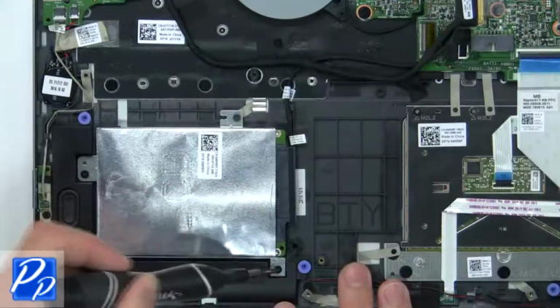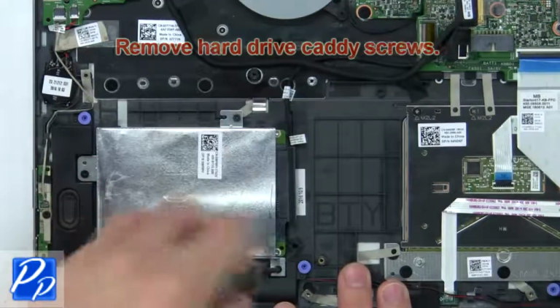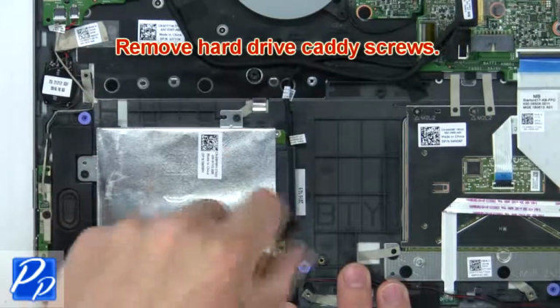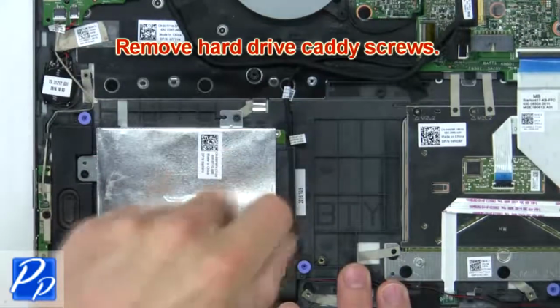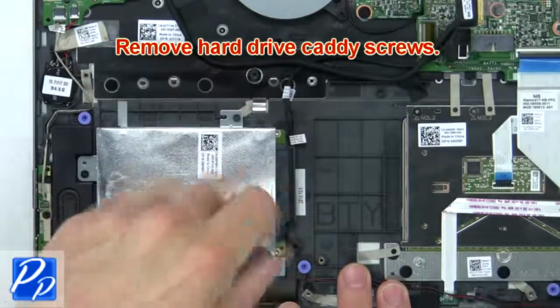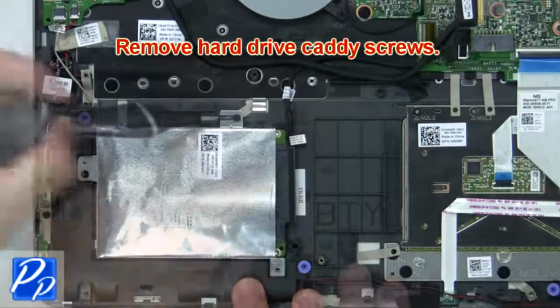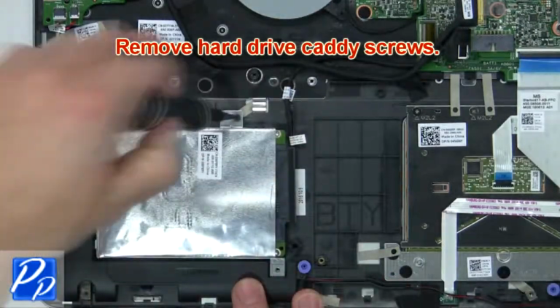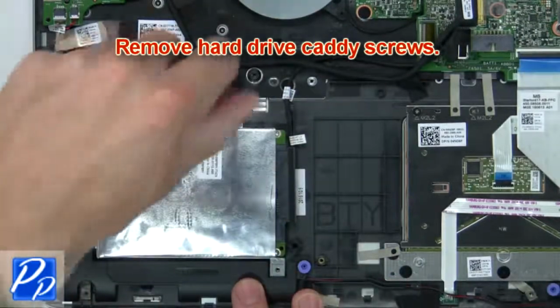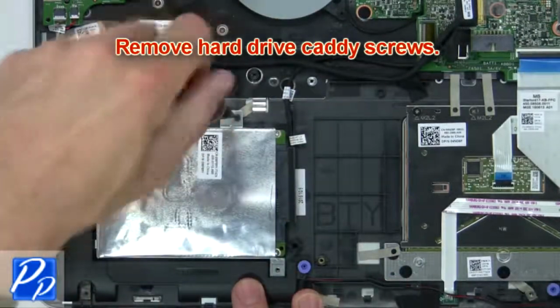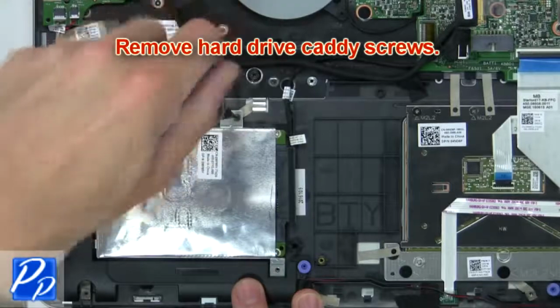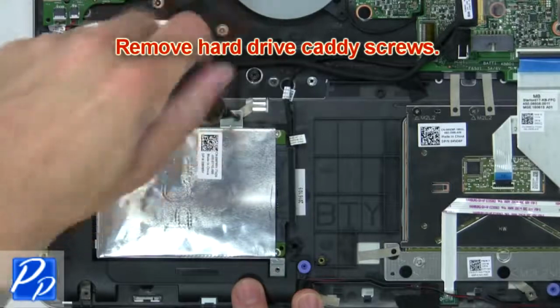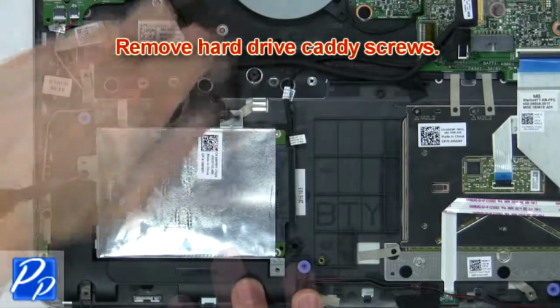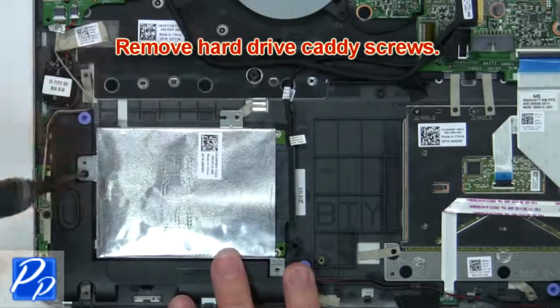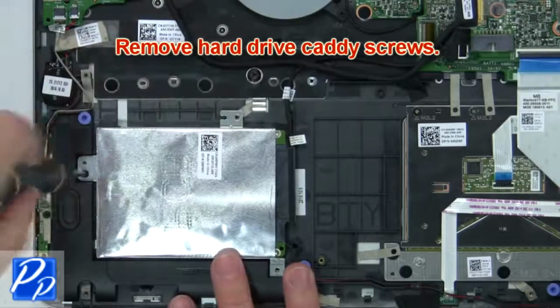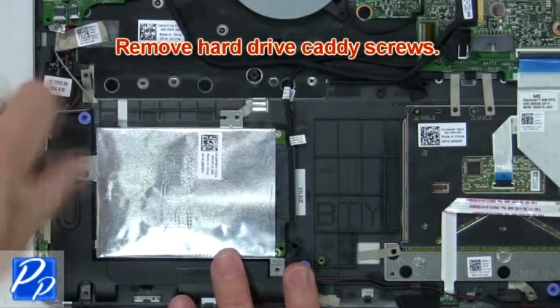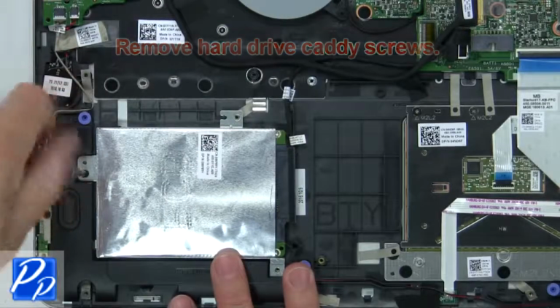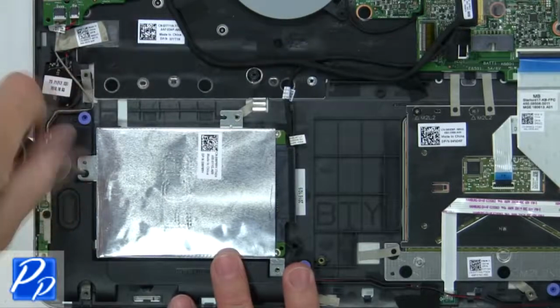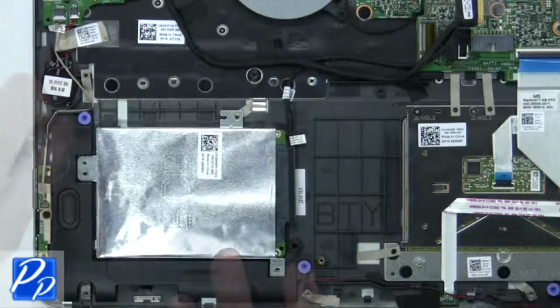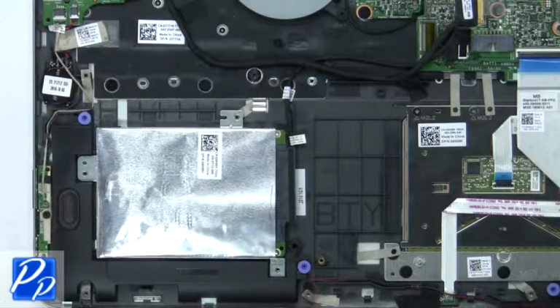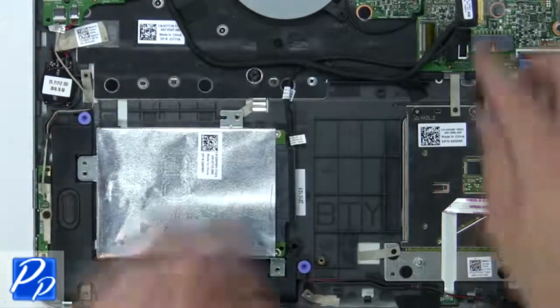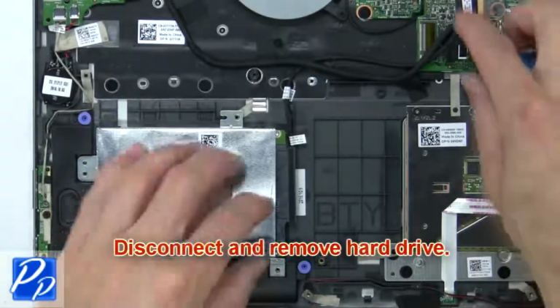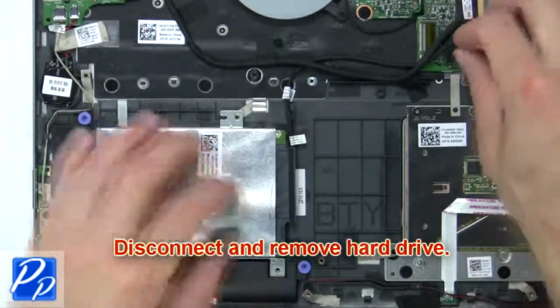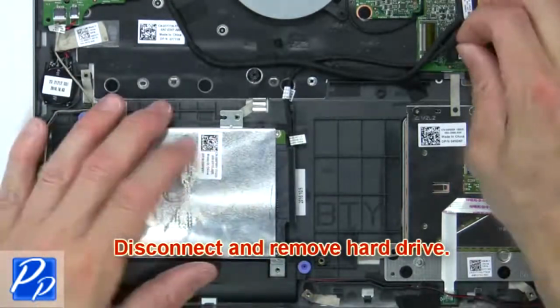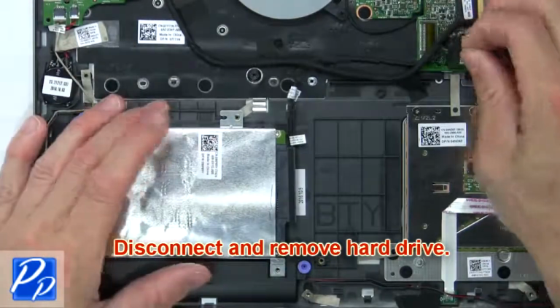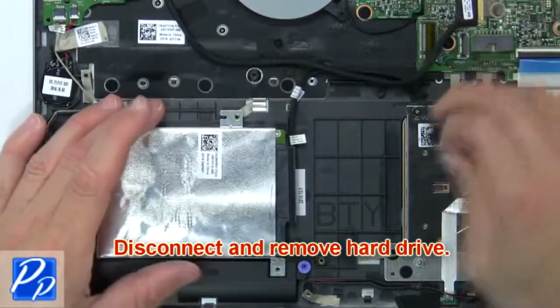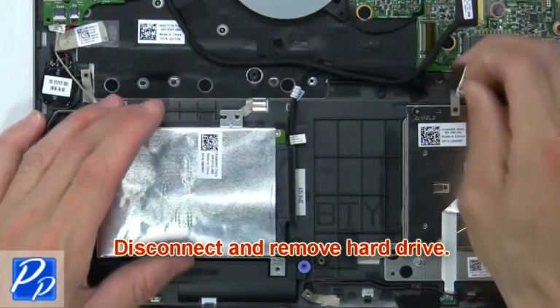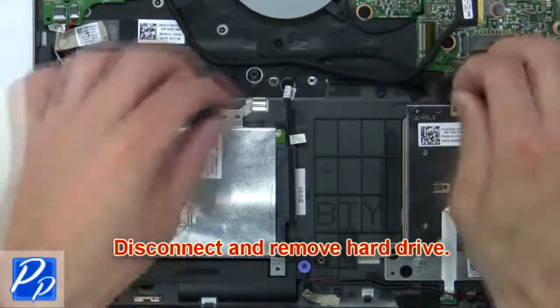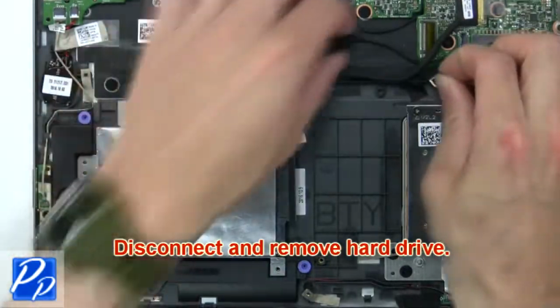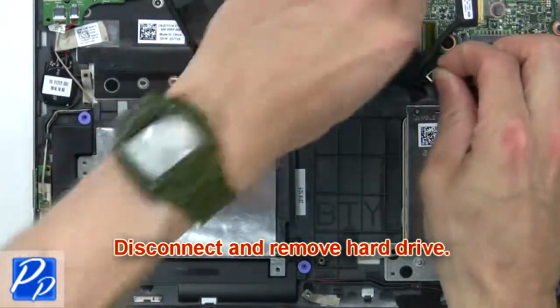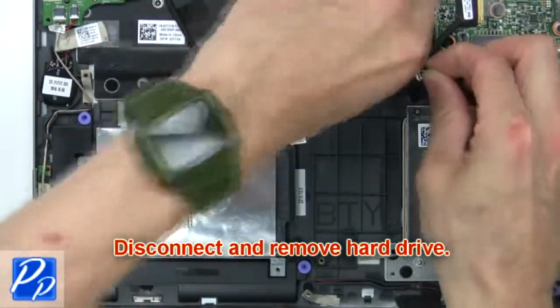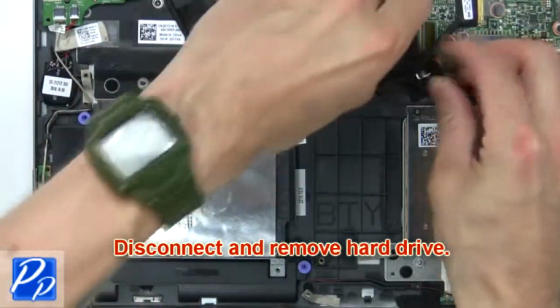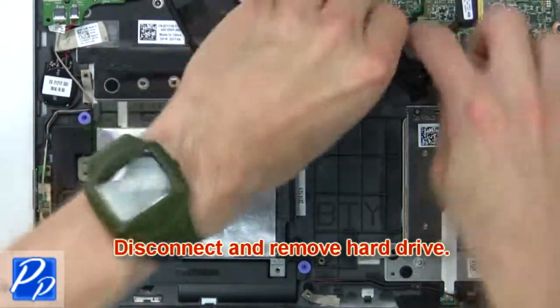Now remove the hard drive caddy screws. Next, disconnect and remove the hard drive.